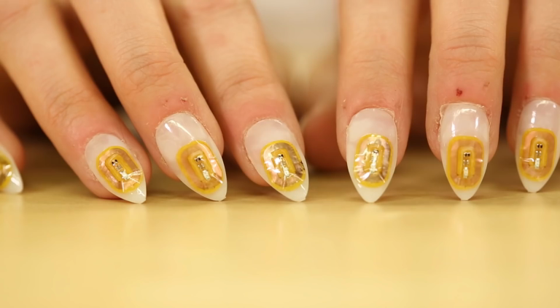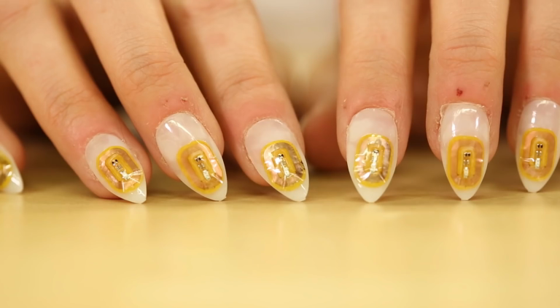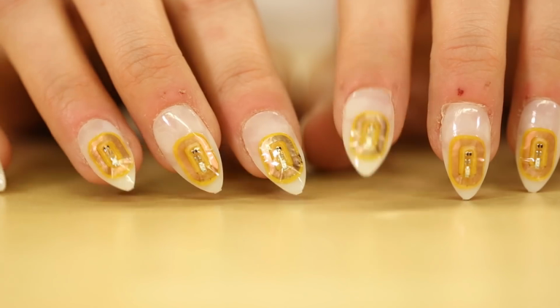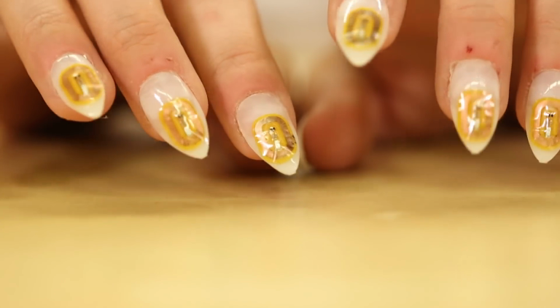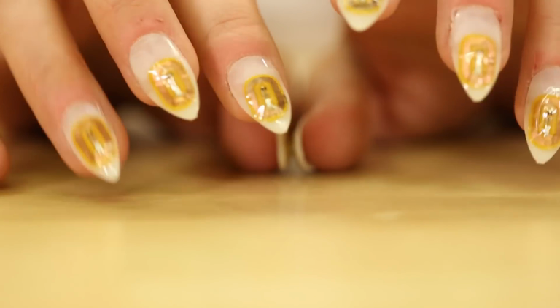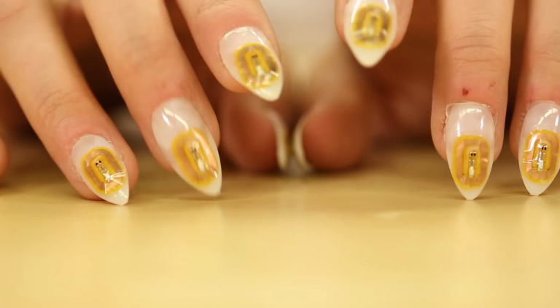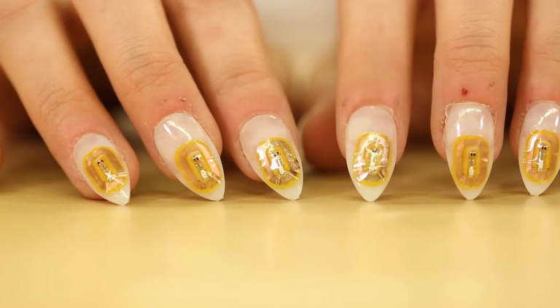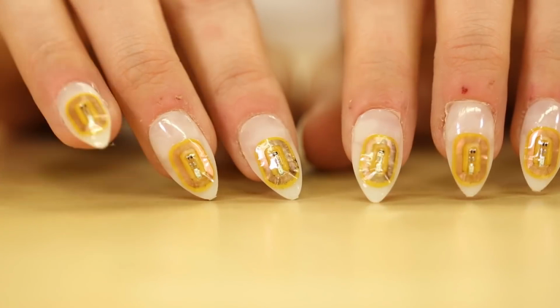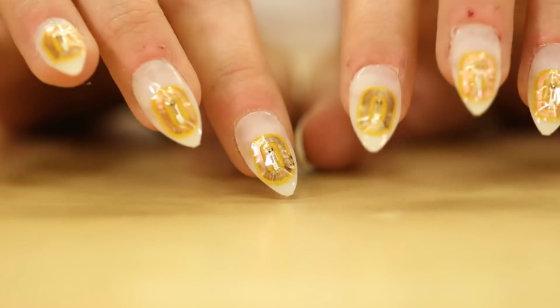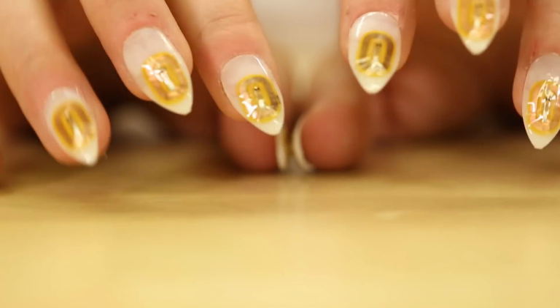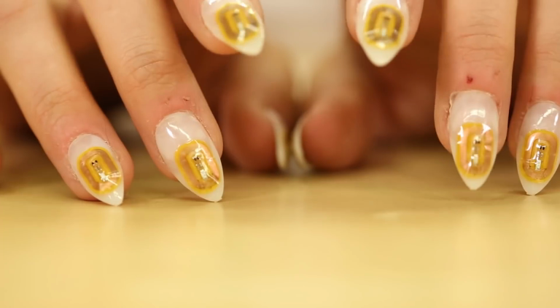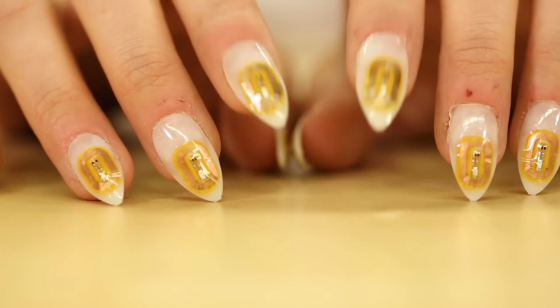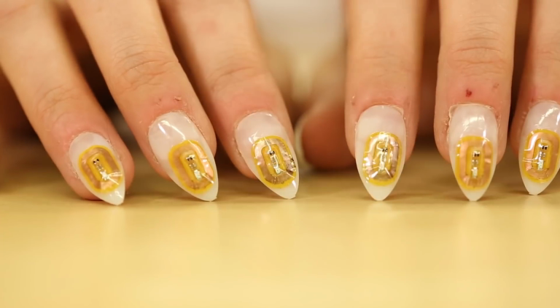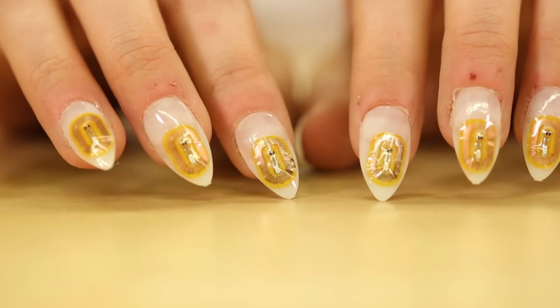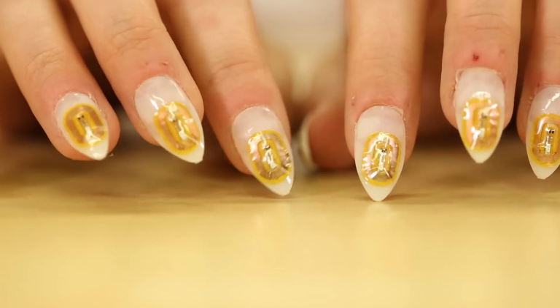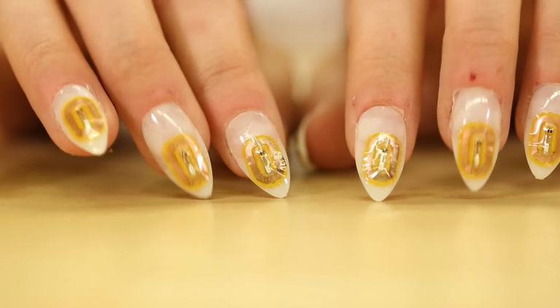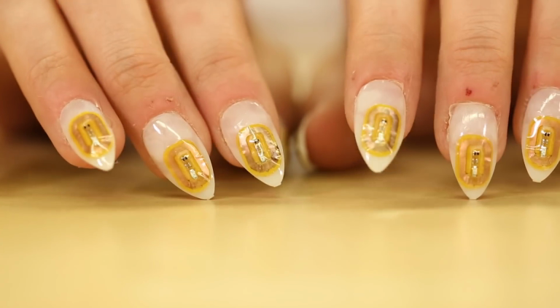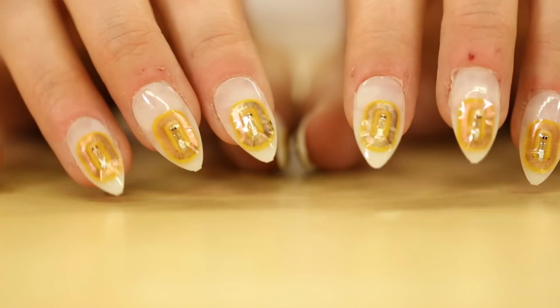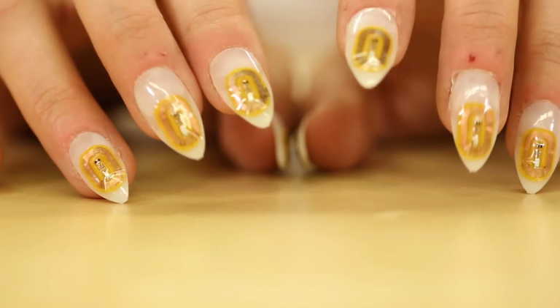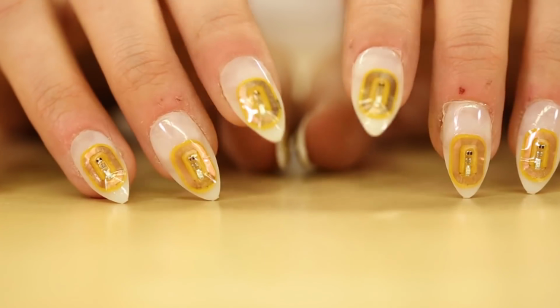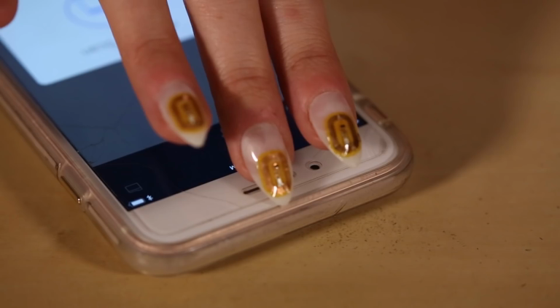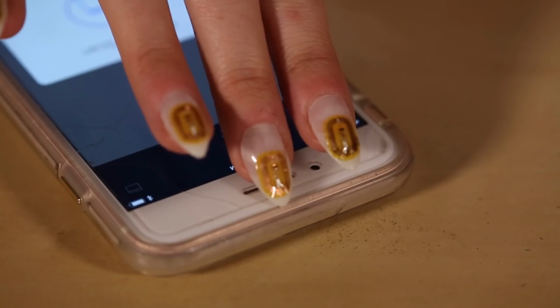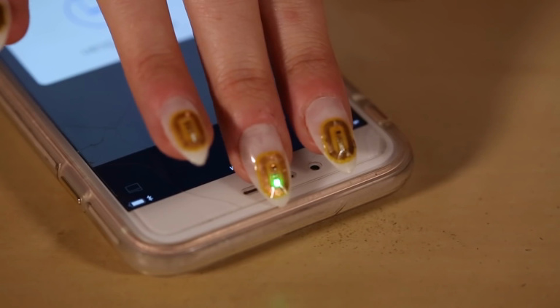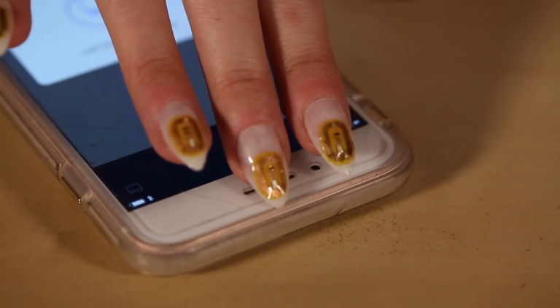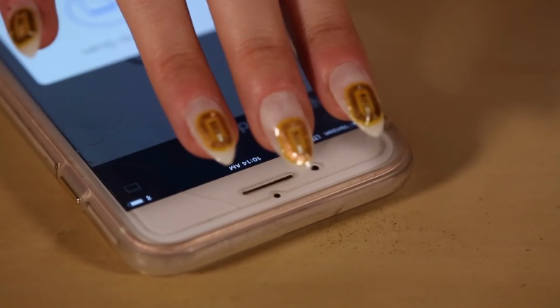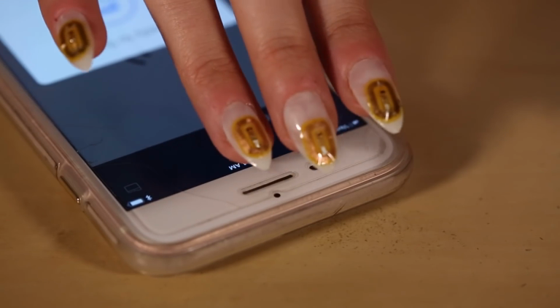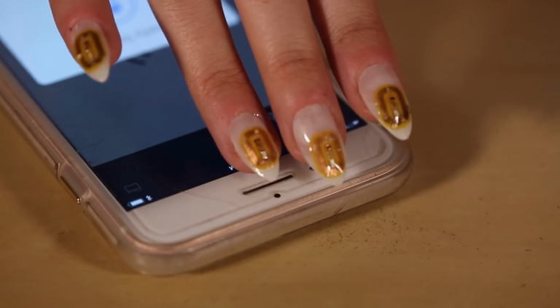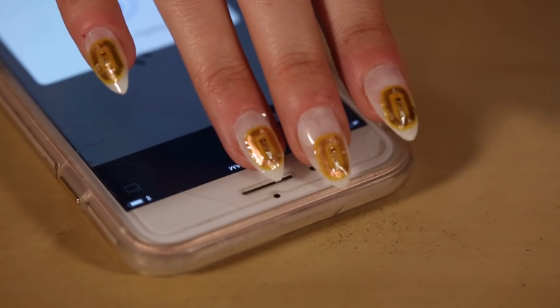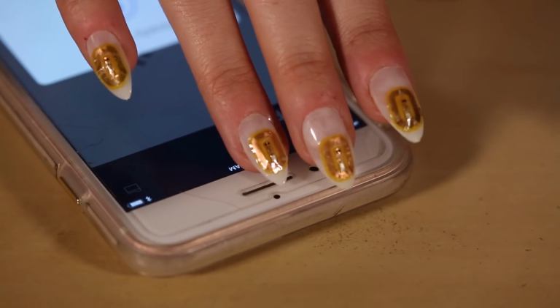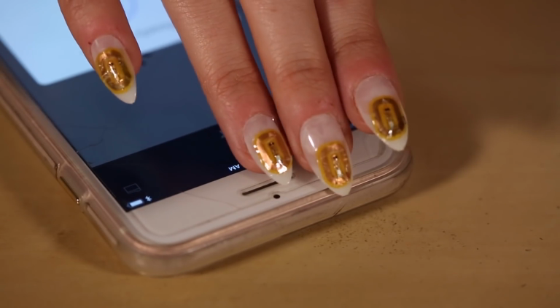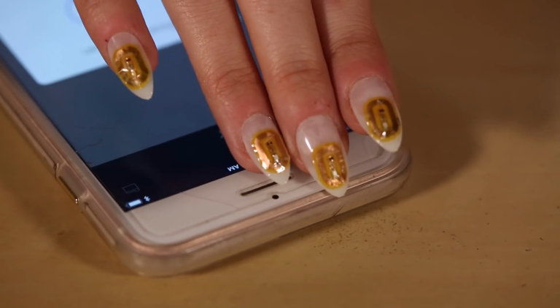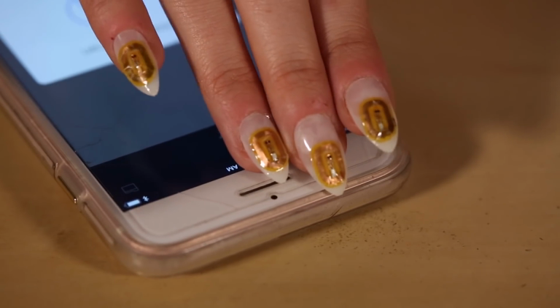We're carrying these exciting nail stickers in green, purple, white, and rainbow.